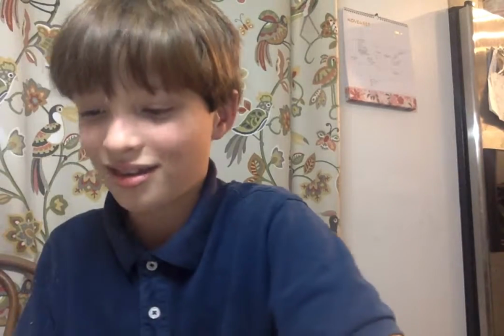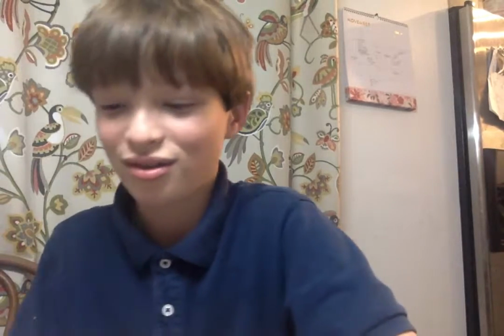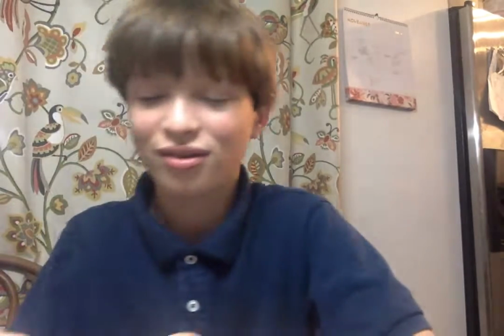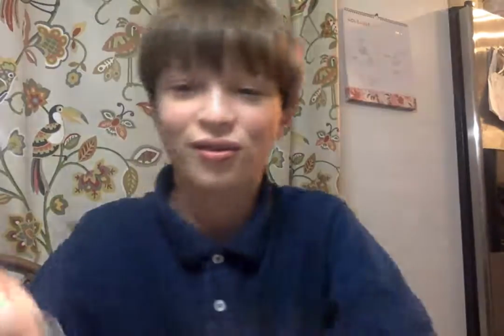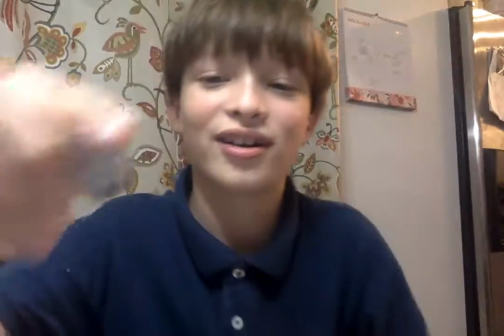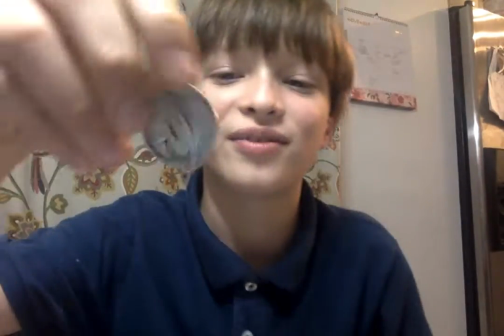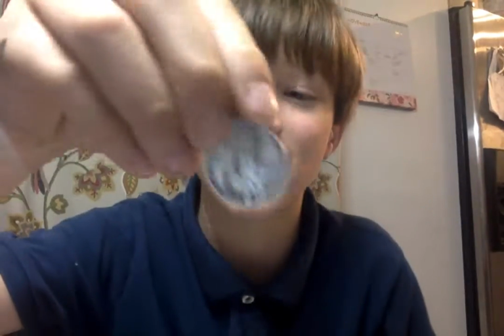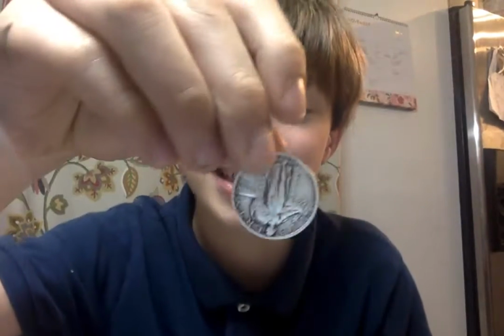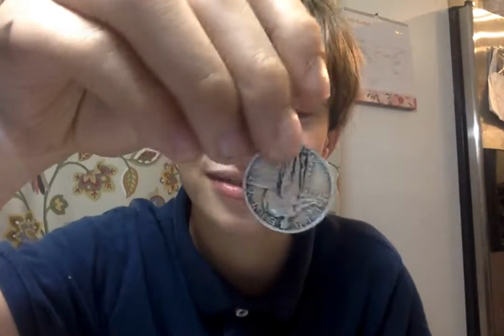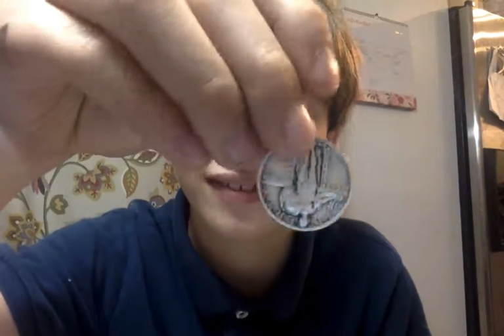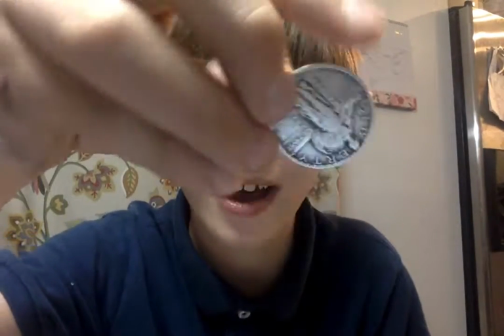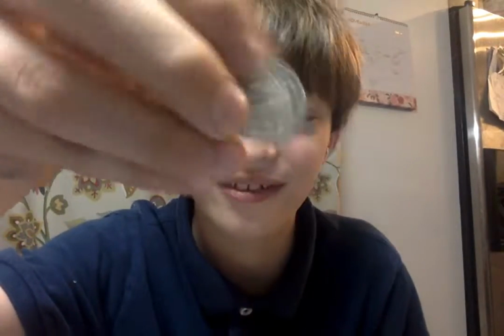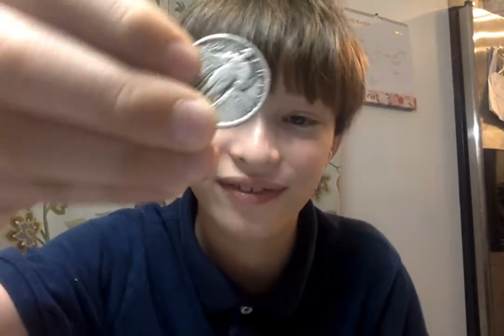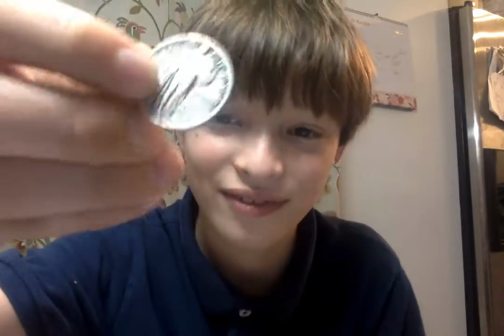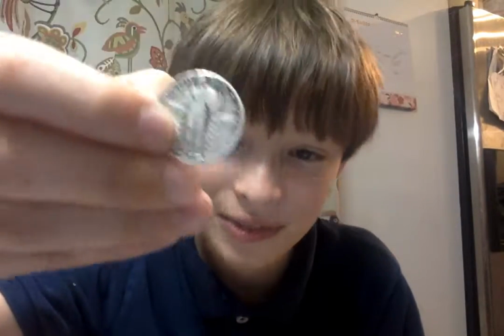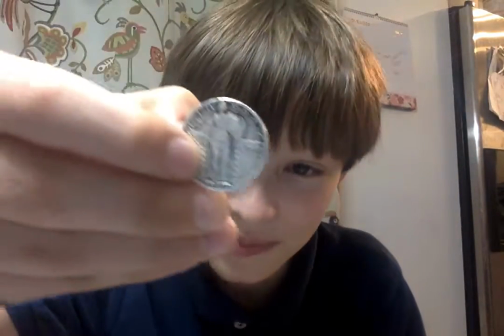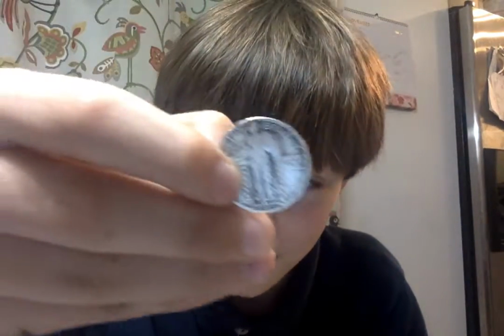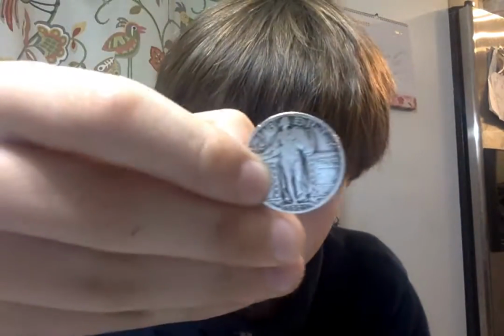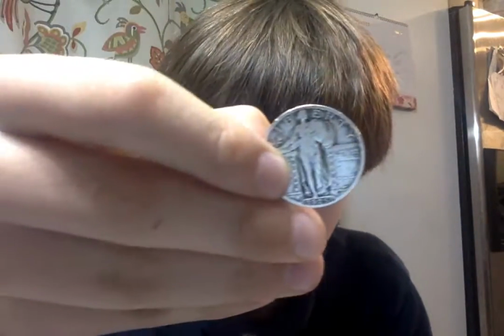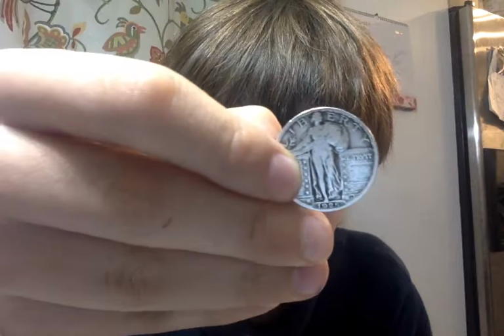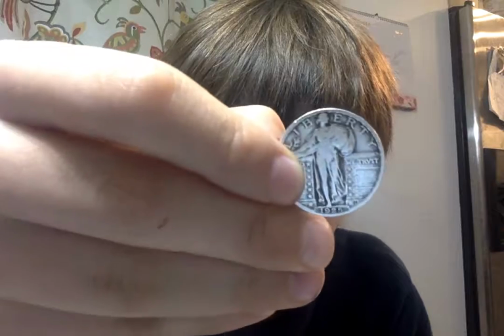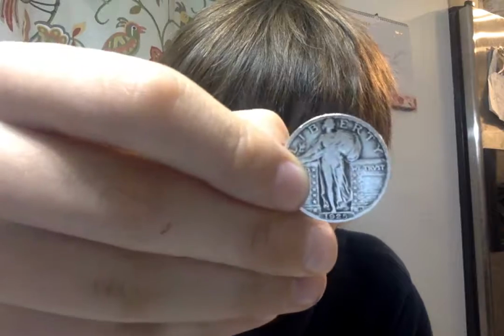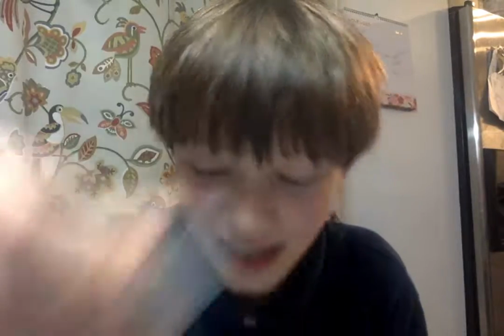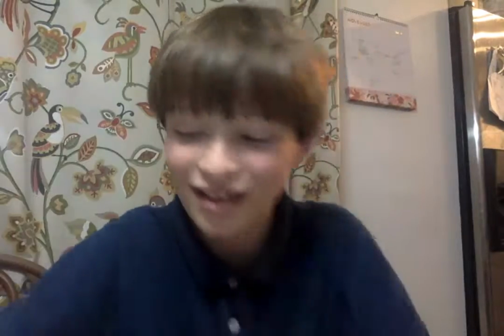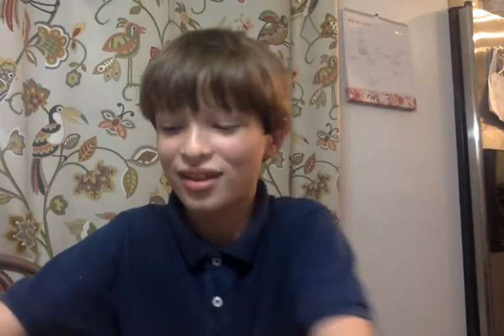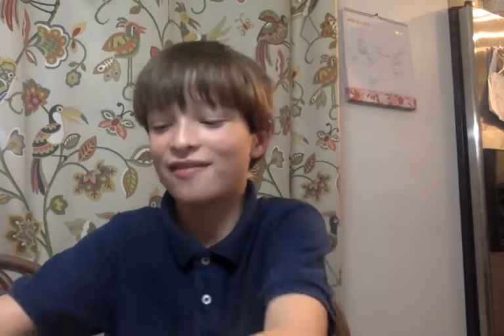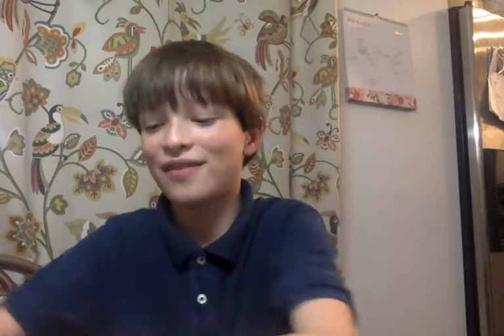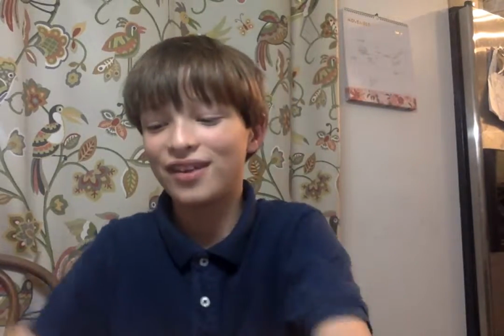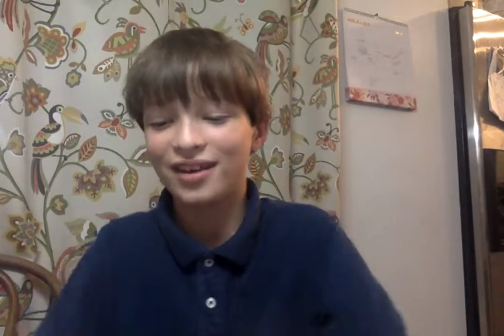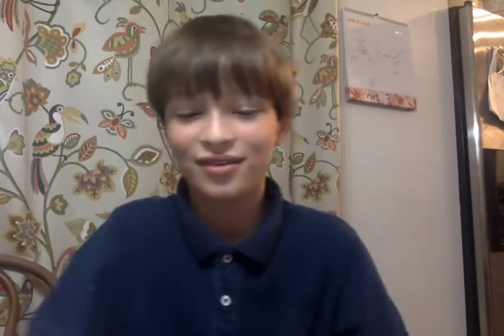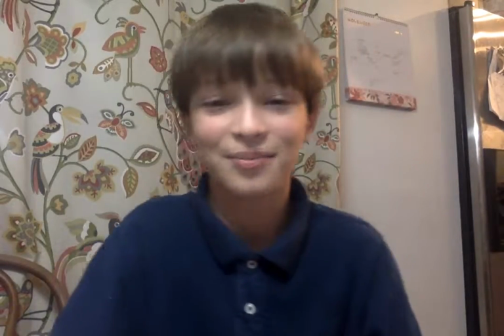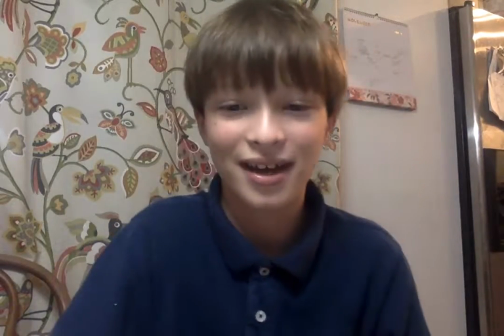This is a quarter from 1925. How much? $29 a piece. And that's the end of the video. Goodbye. Bye.